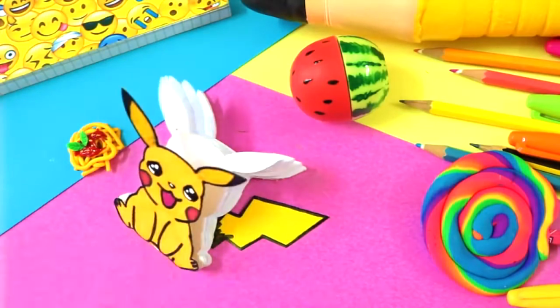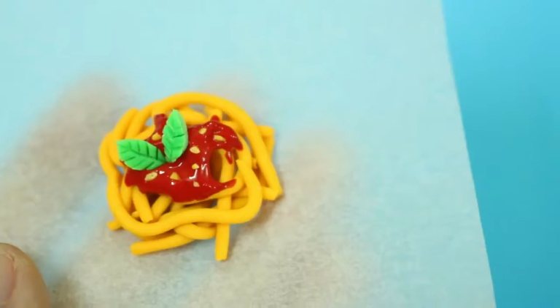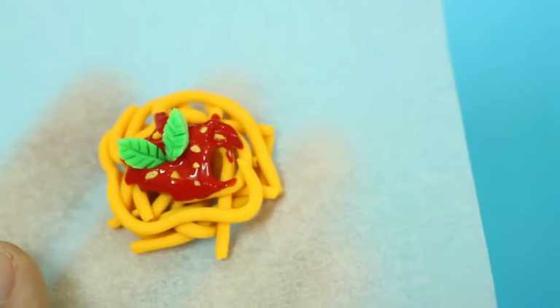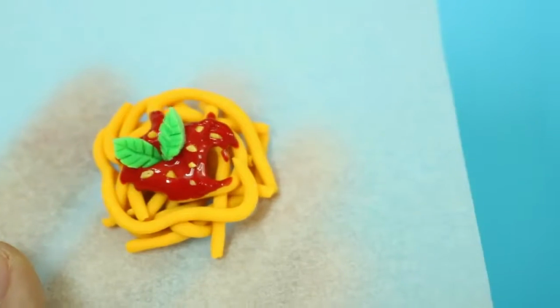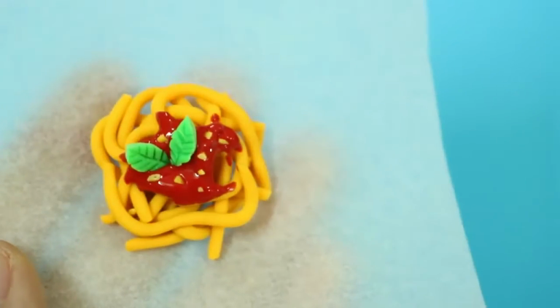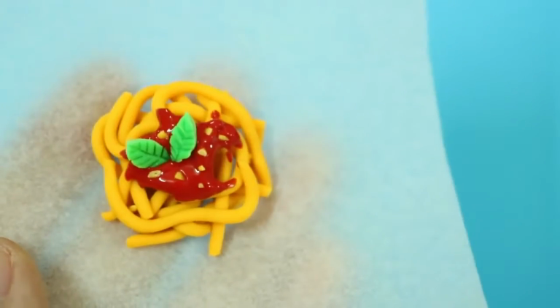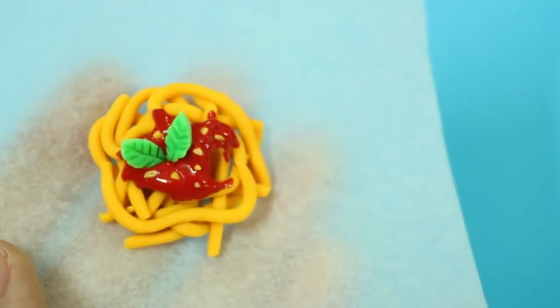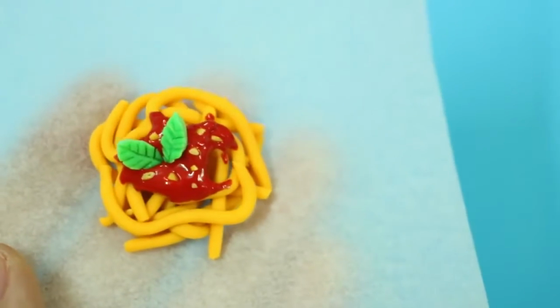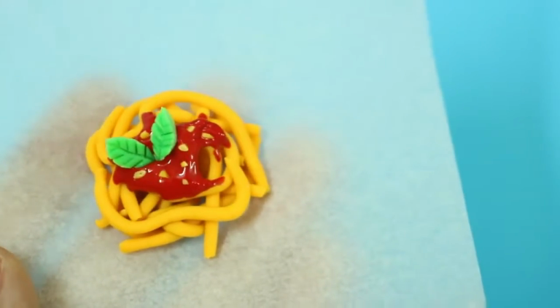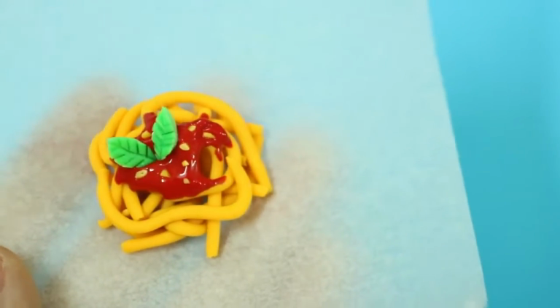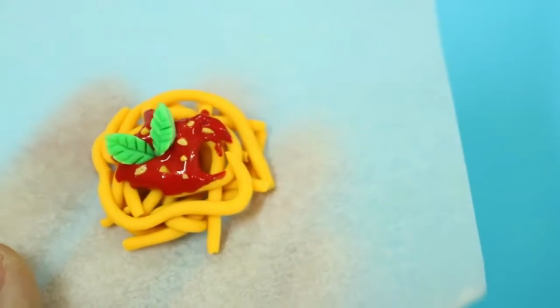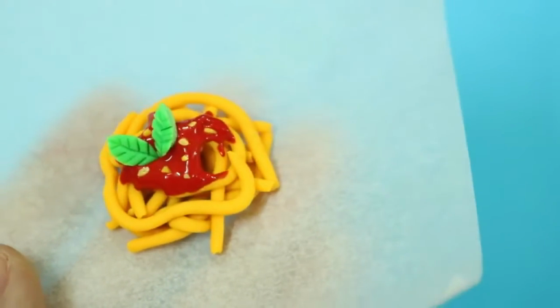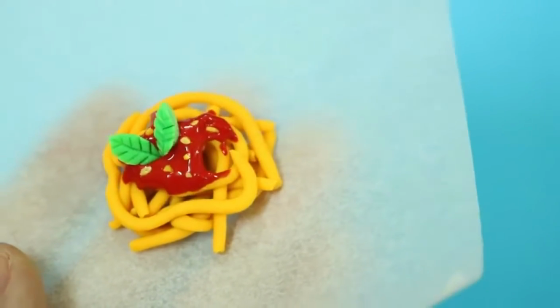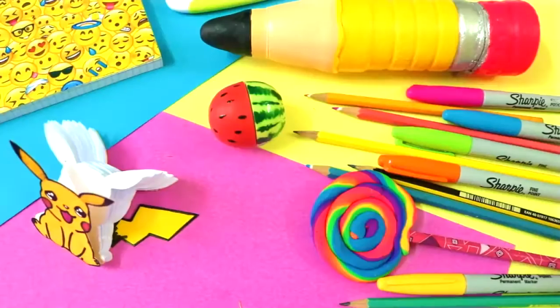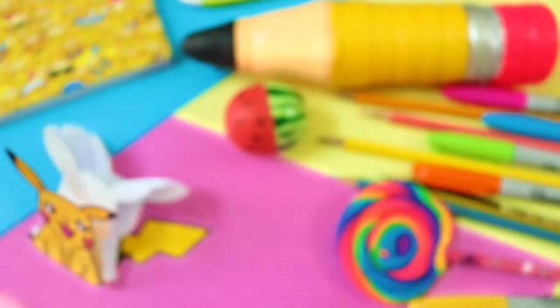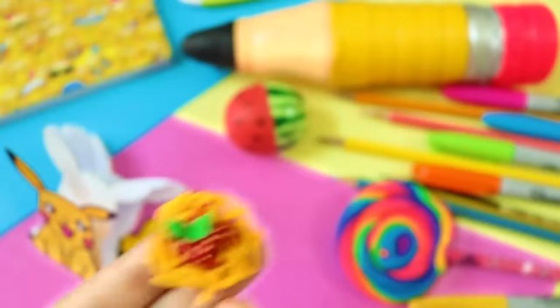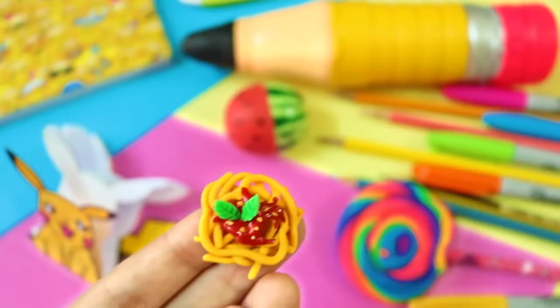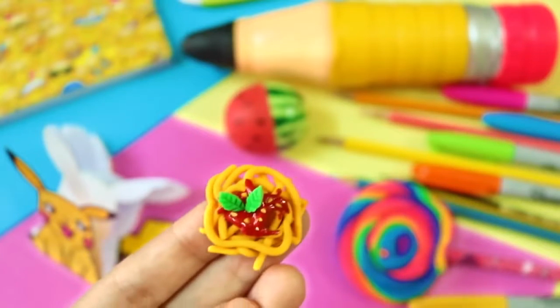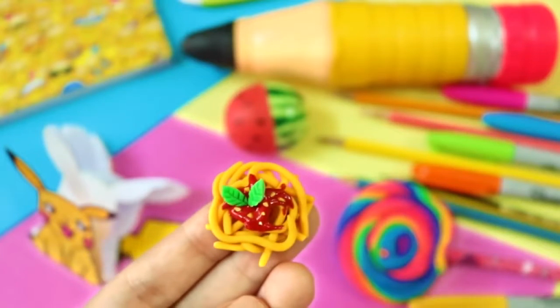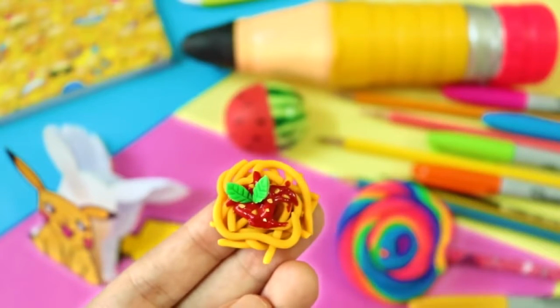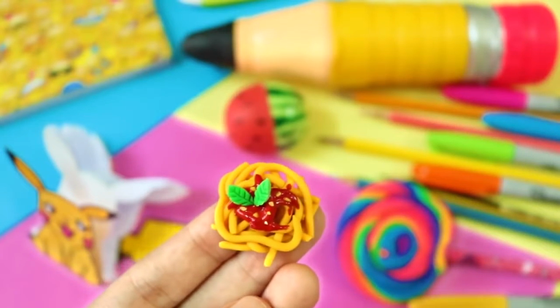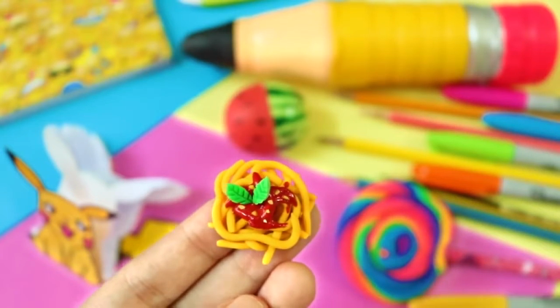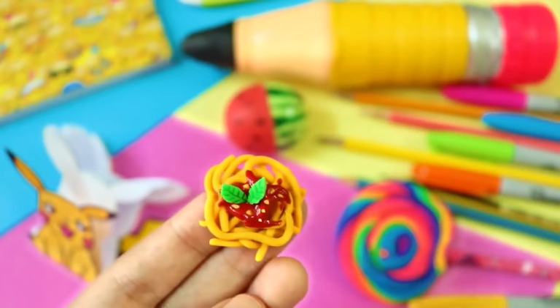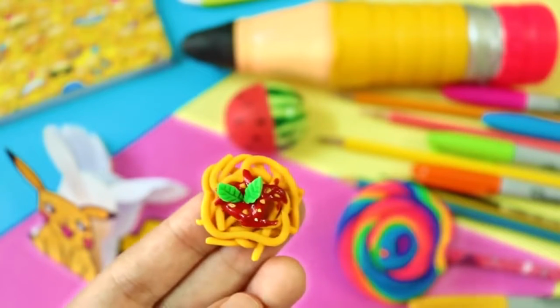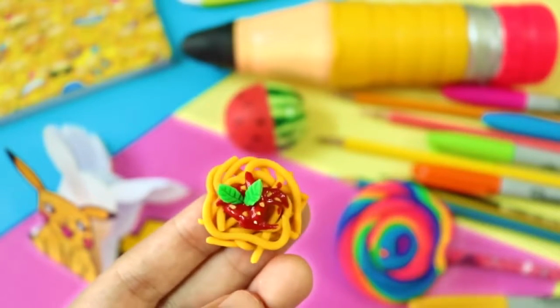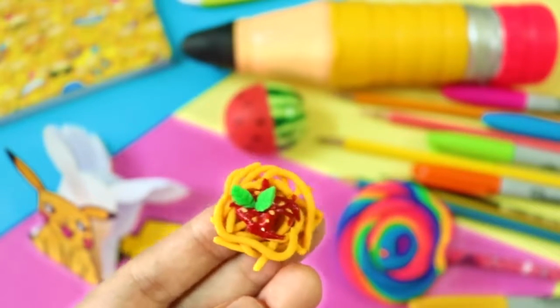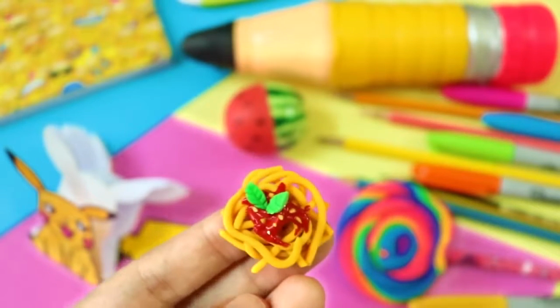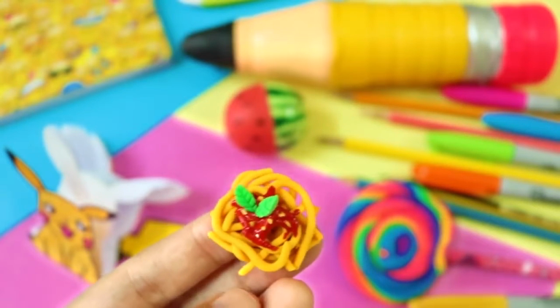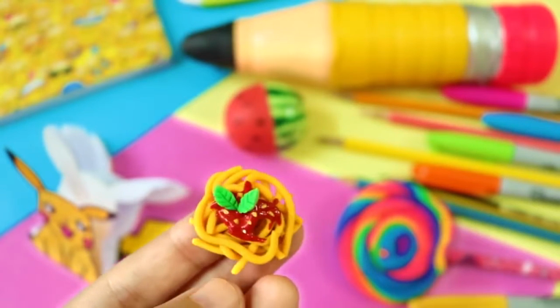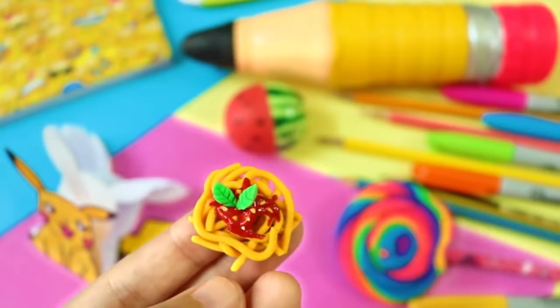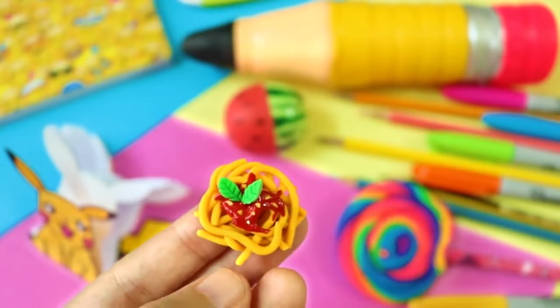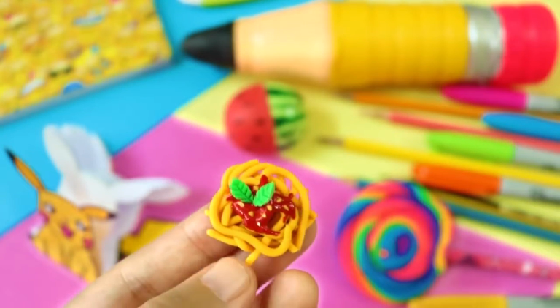Hi guys! In this video, I'll show you how to make this super cute and yummy looking spaghetti eraser.